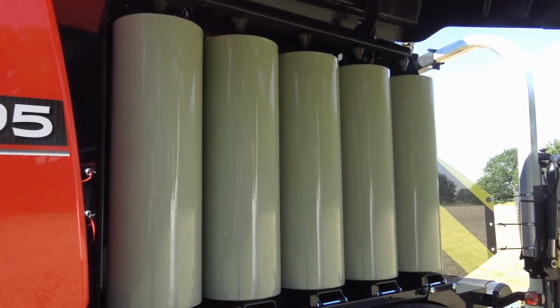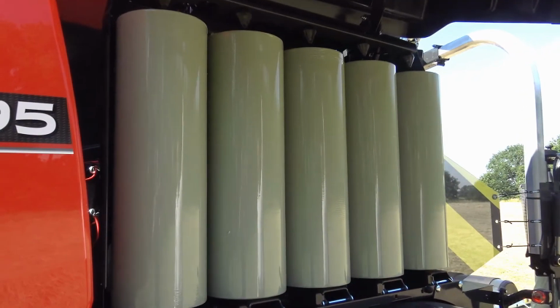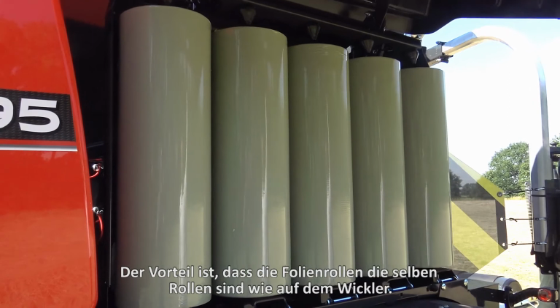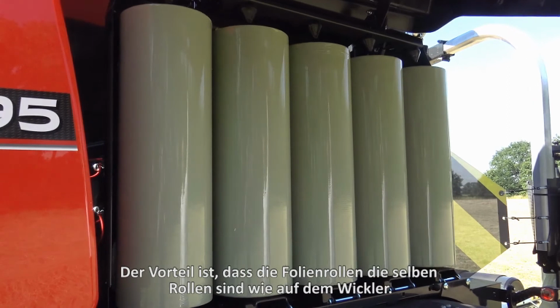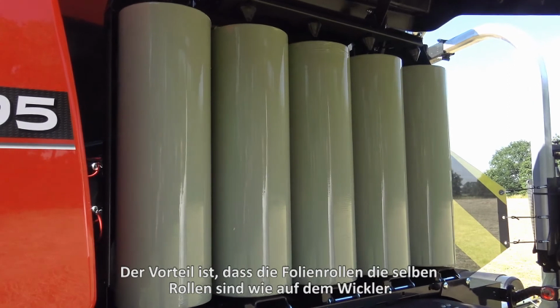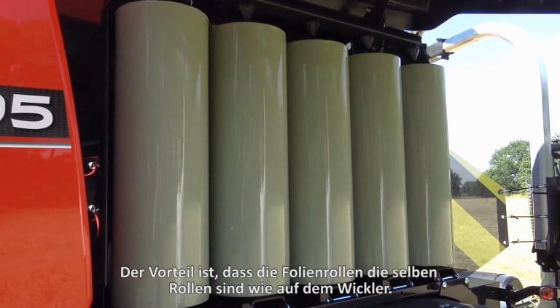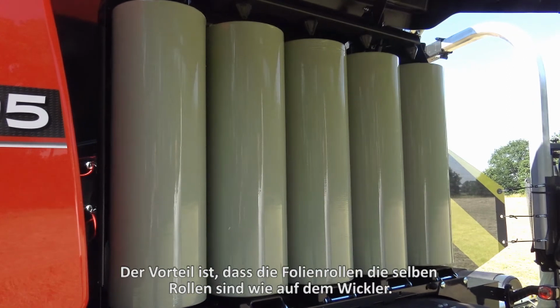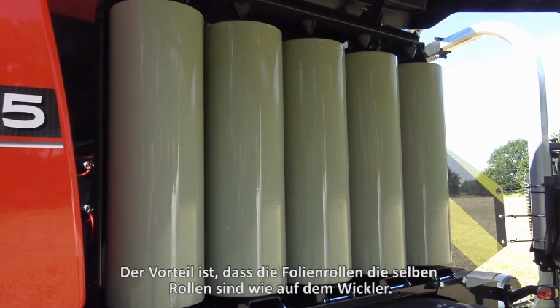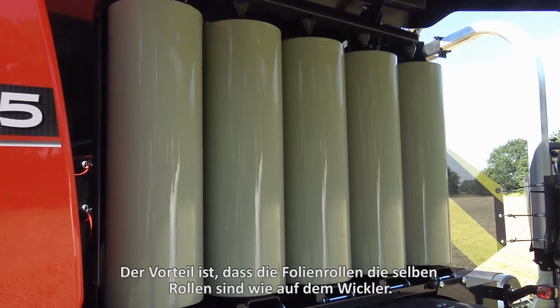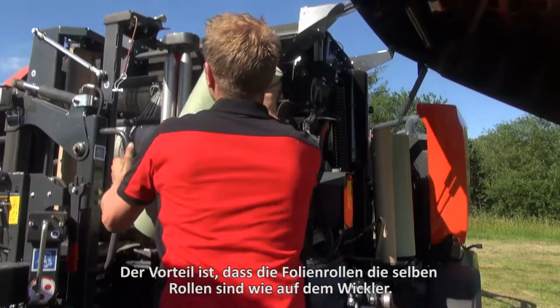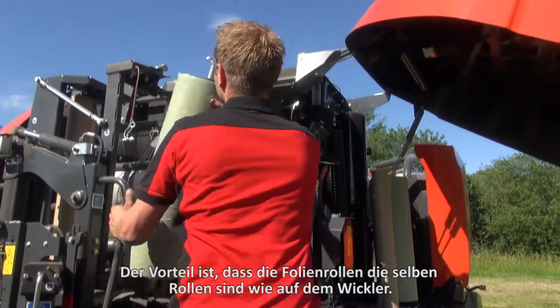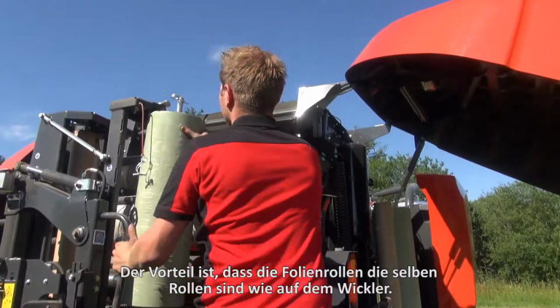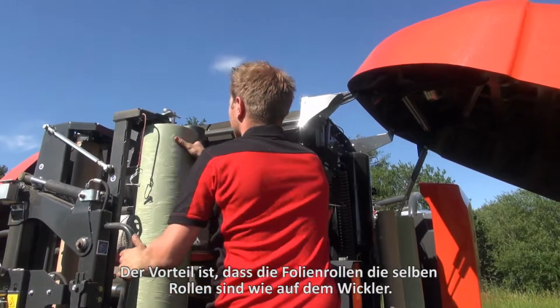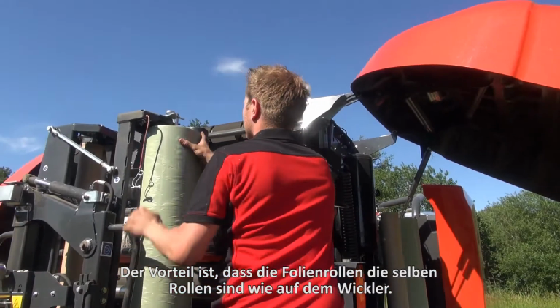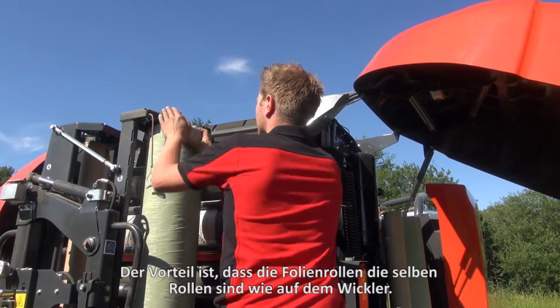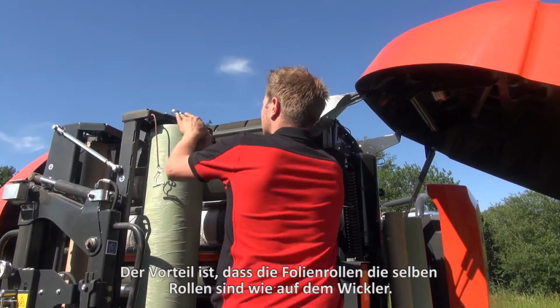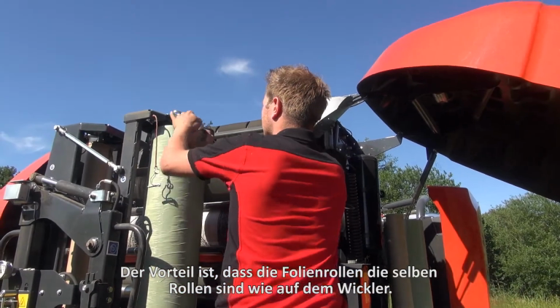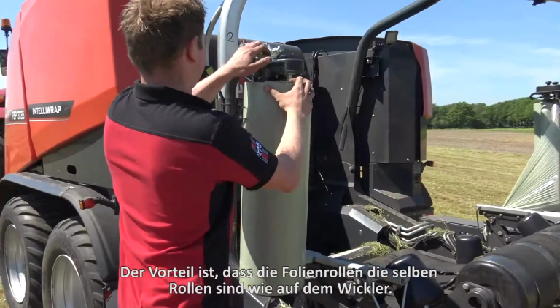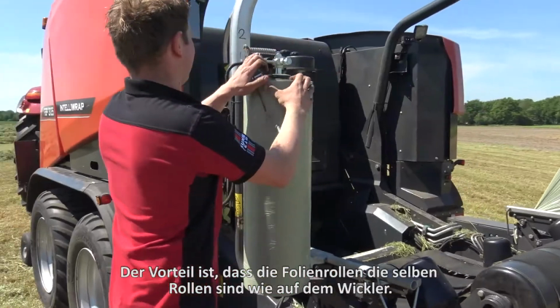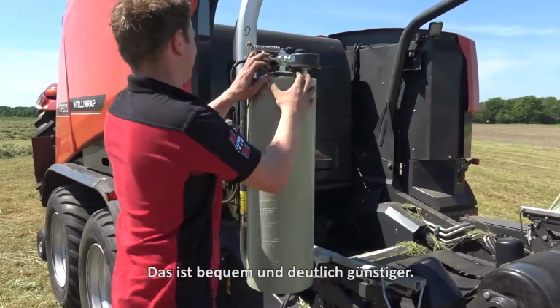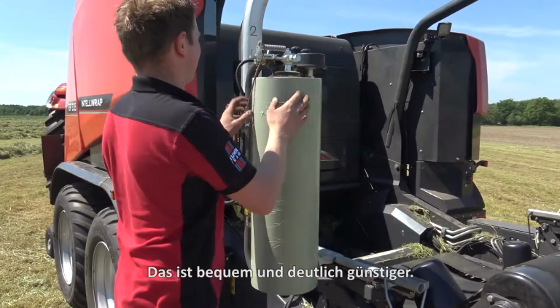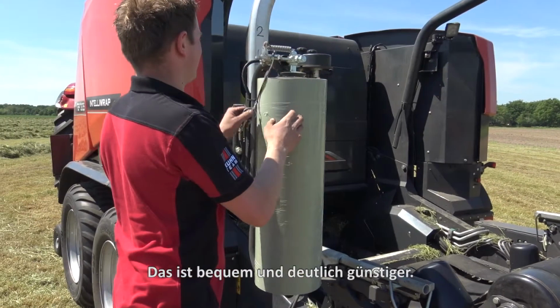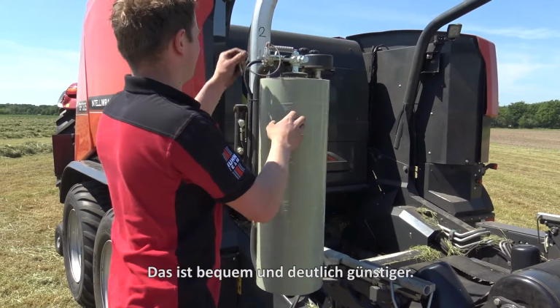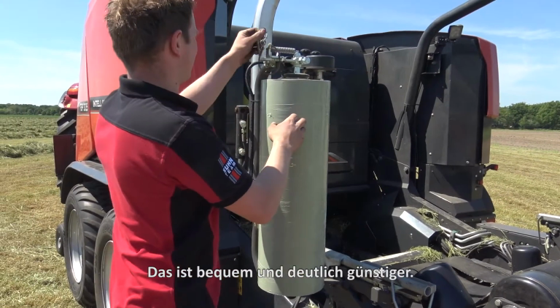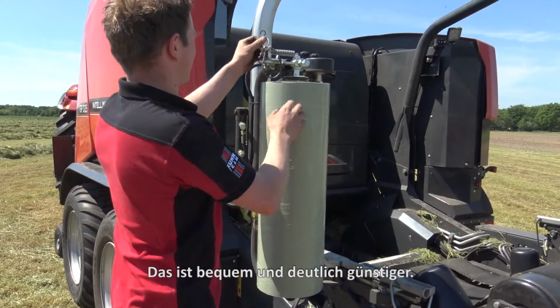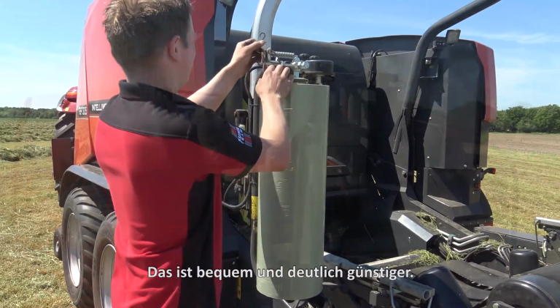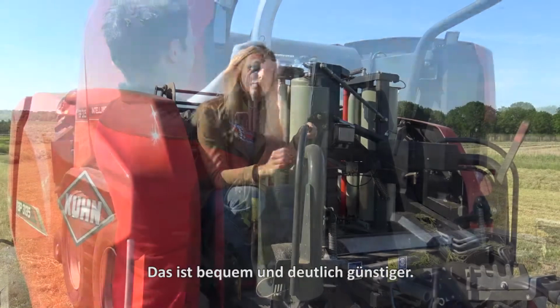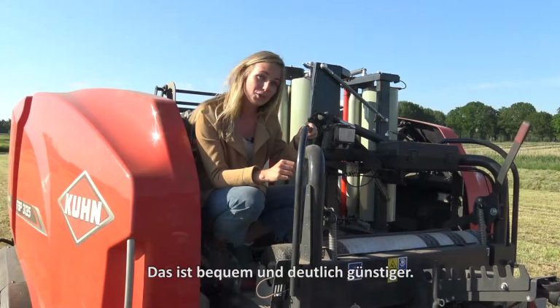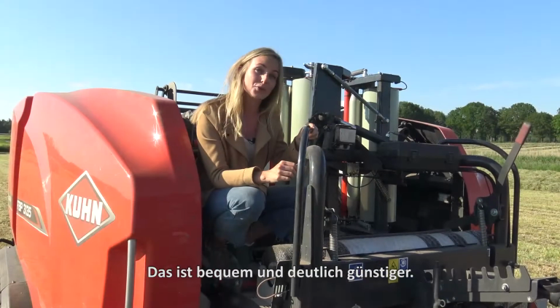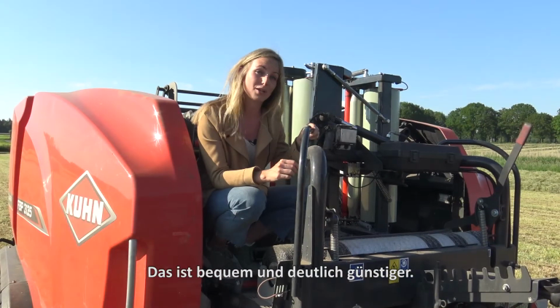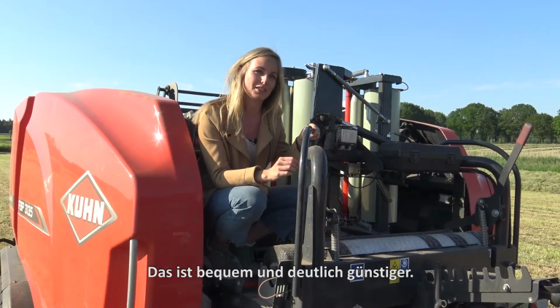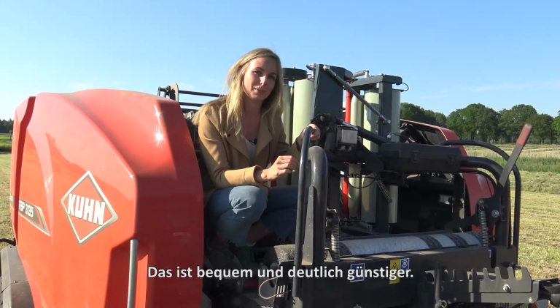What is special is that the film rolls are simply the same as on the wrapper. This is not just convenient, but also a lot cheaper.